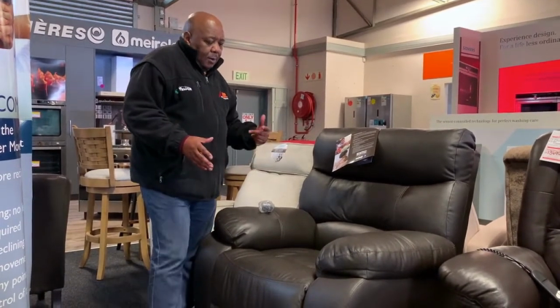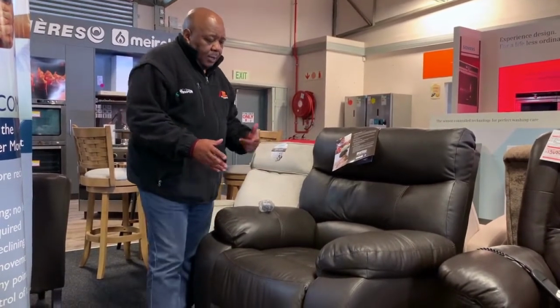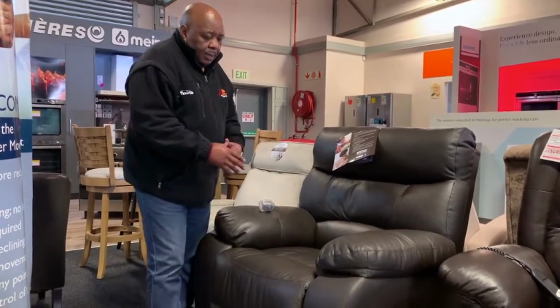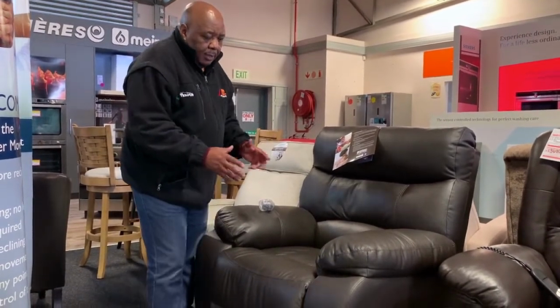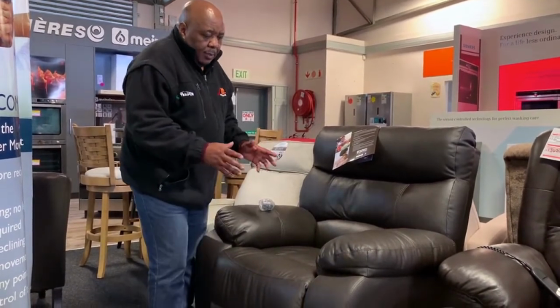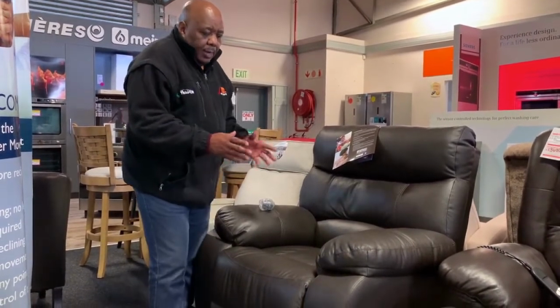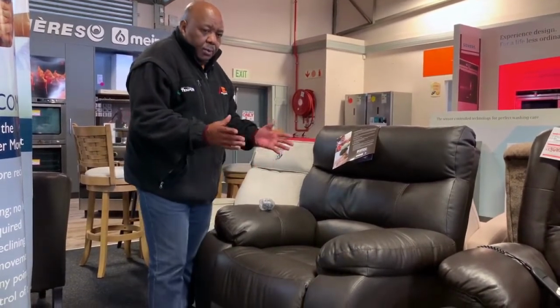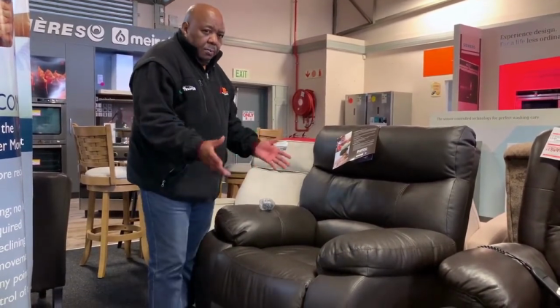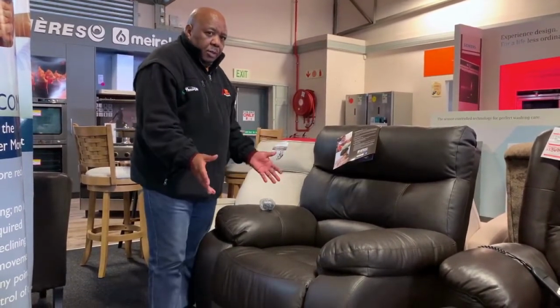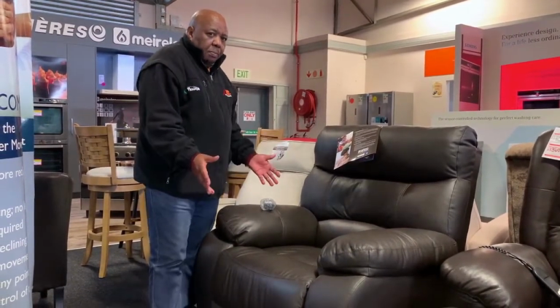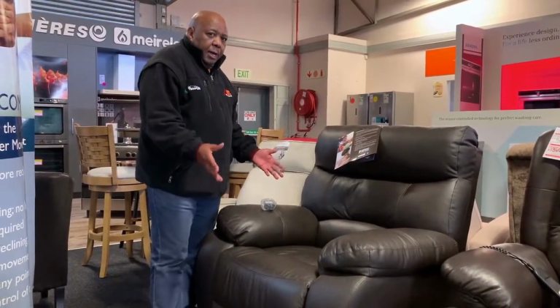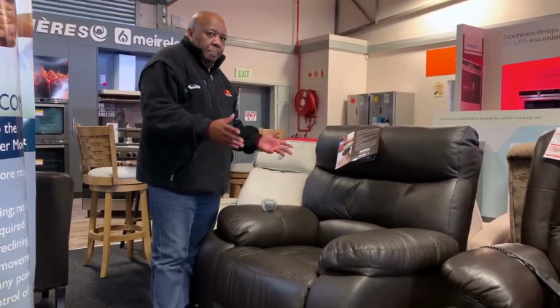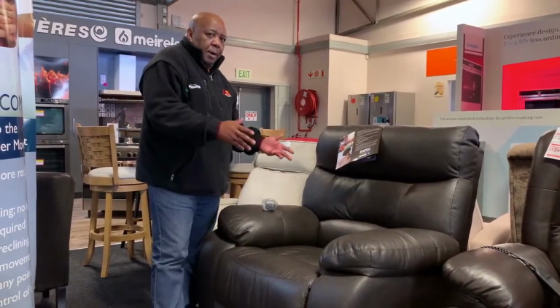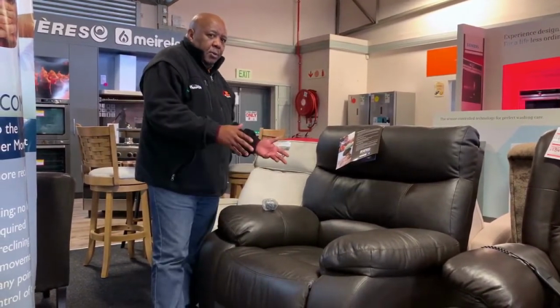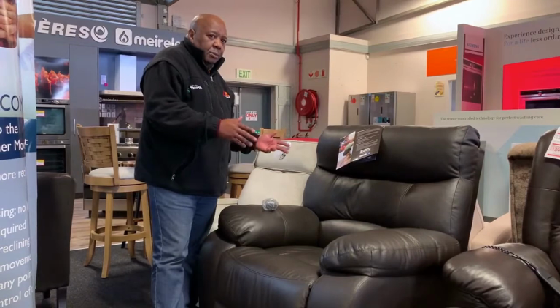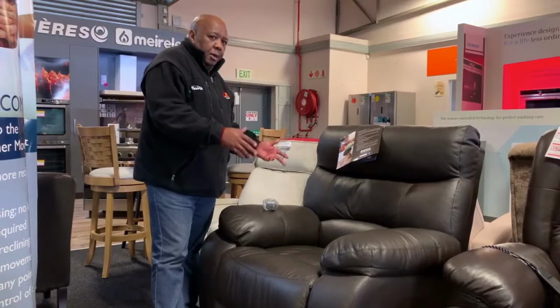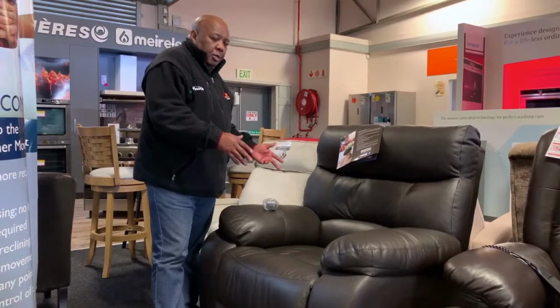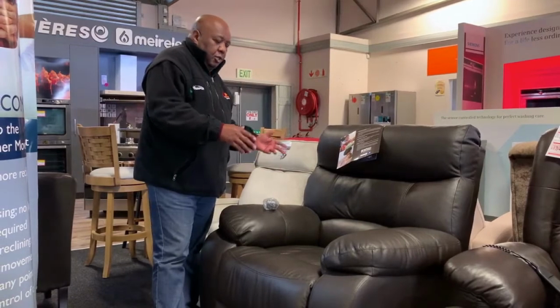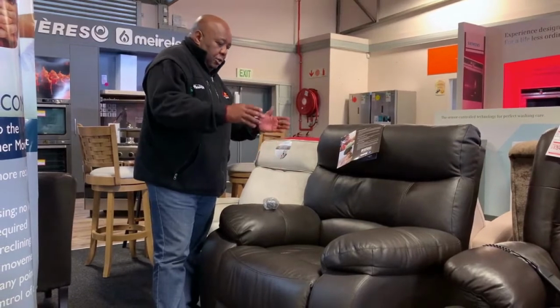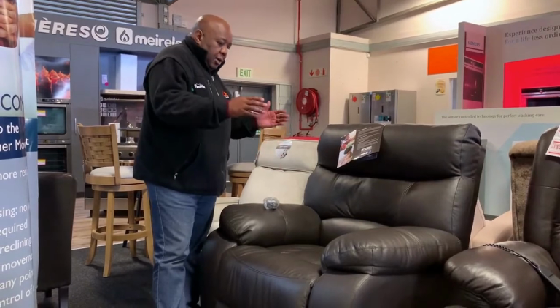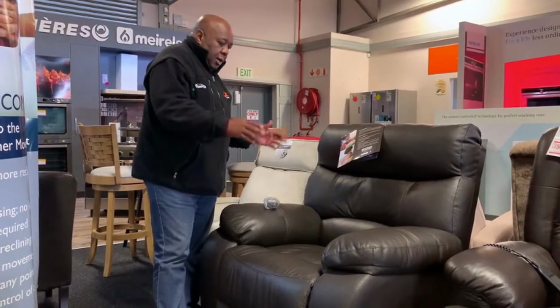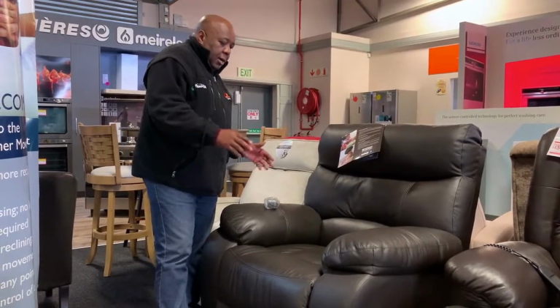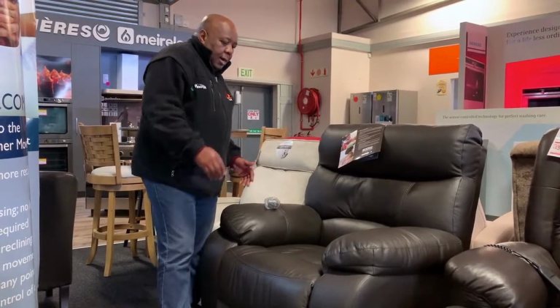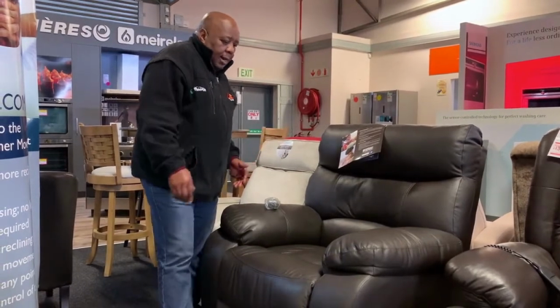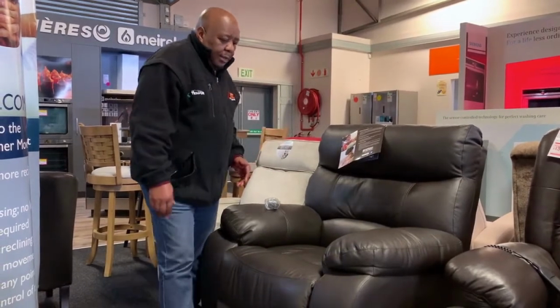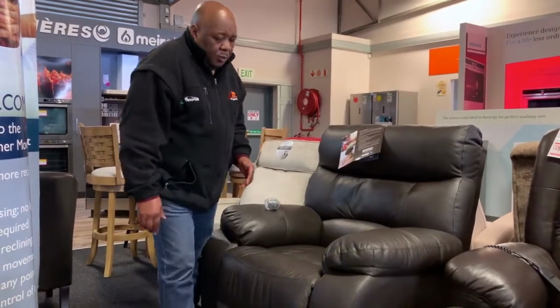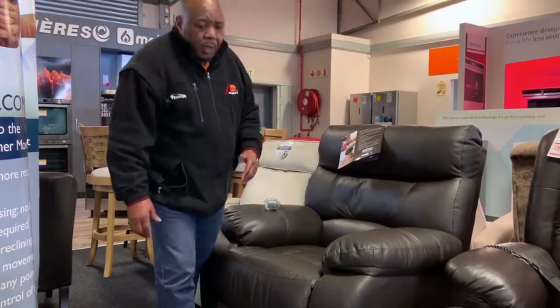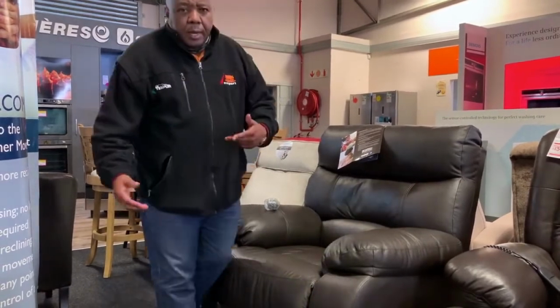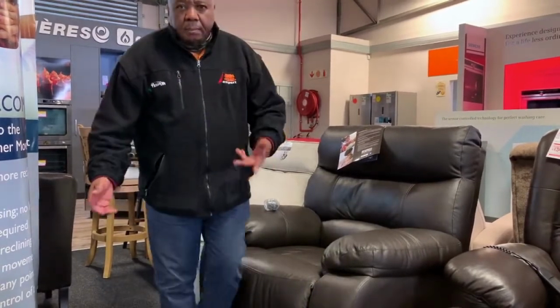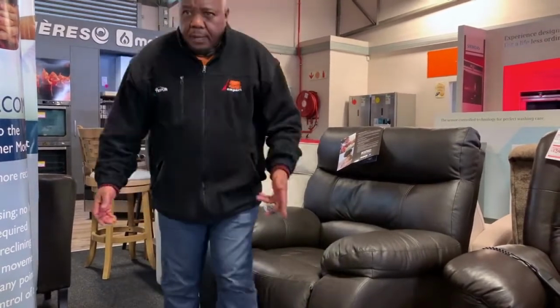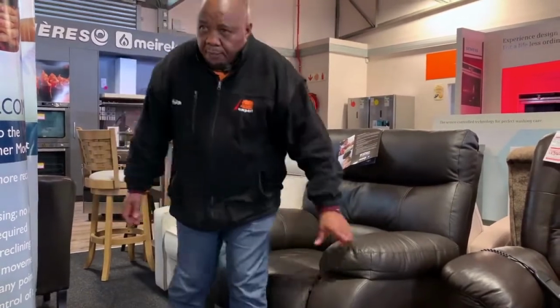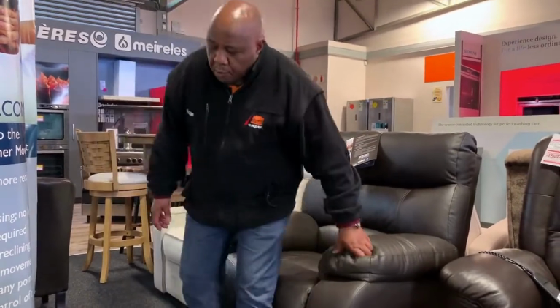It doesn't matter what color - we've got it in black, brown, beige, any color that you're looking for, we can make it for you.